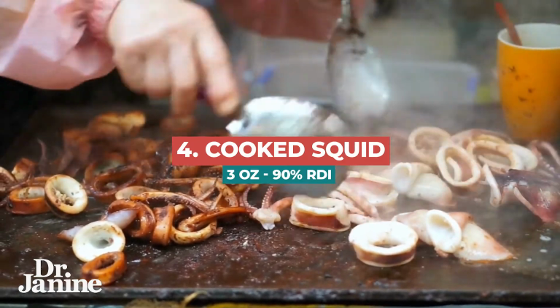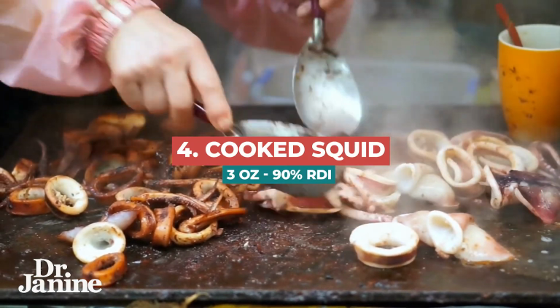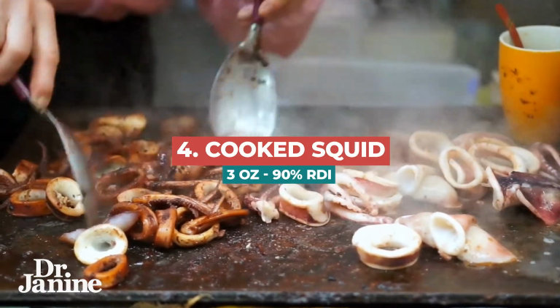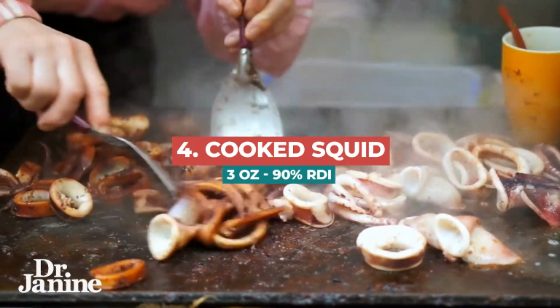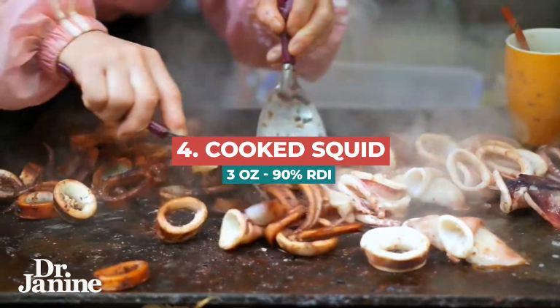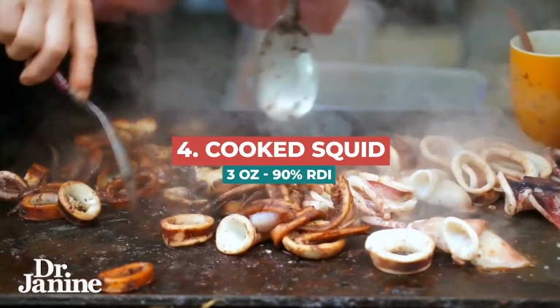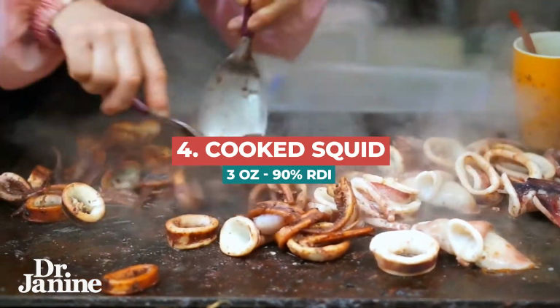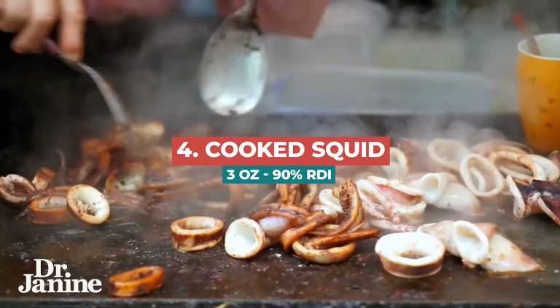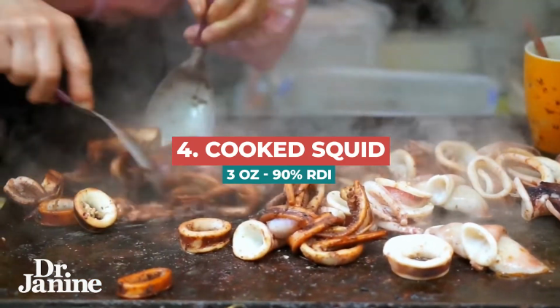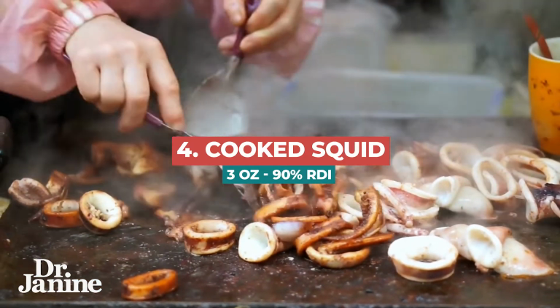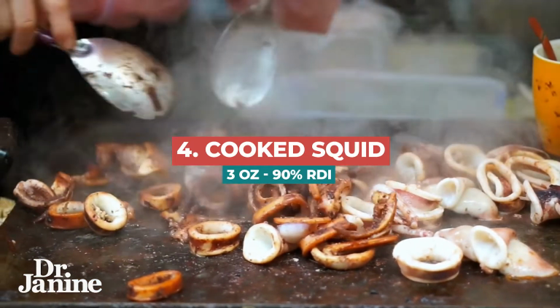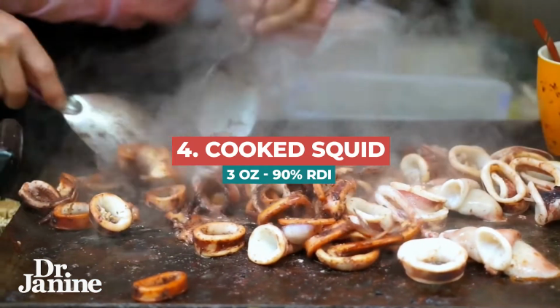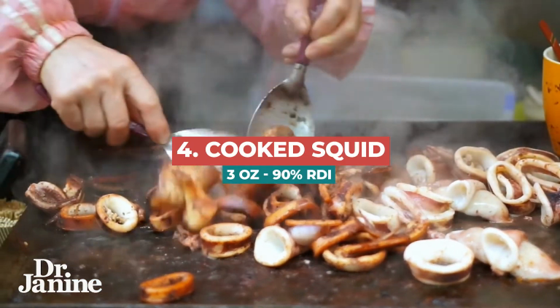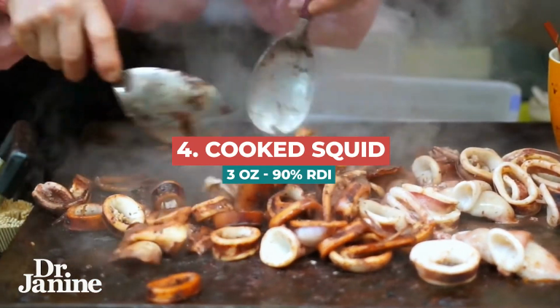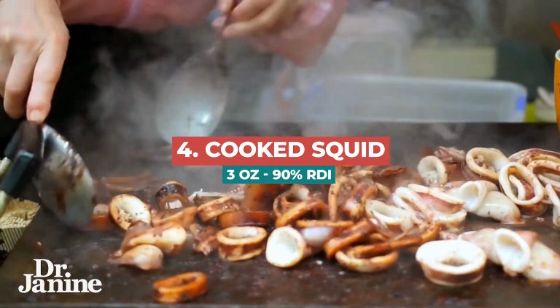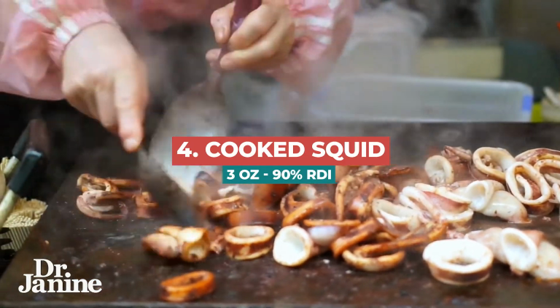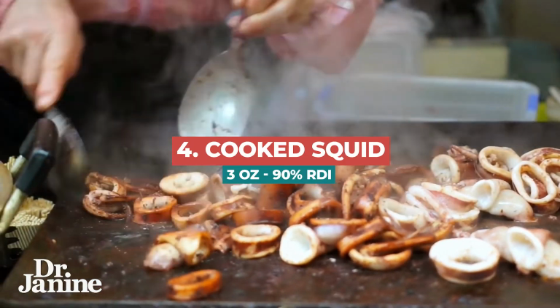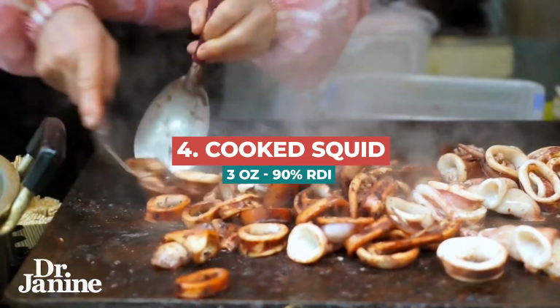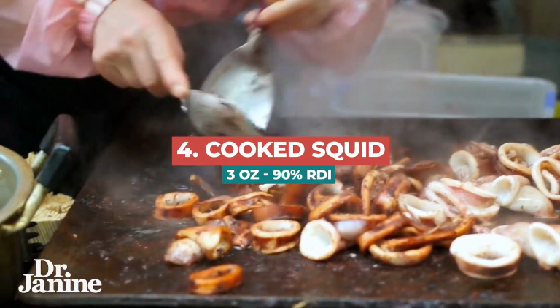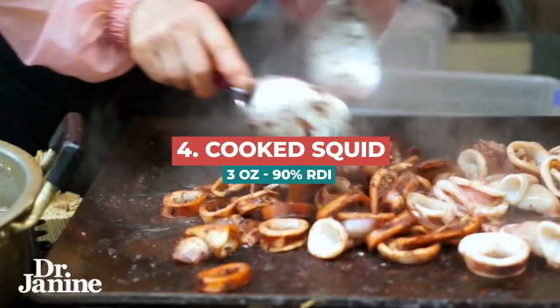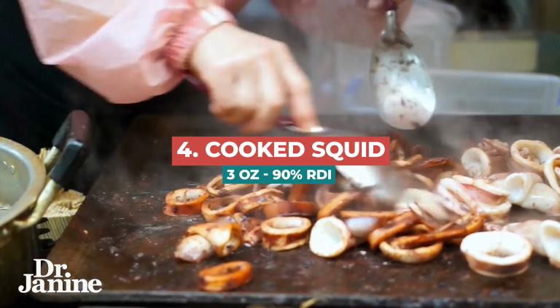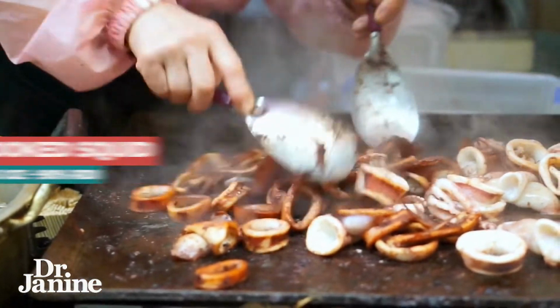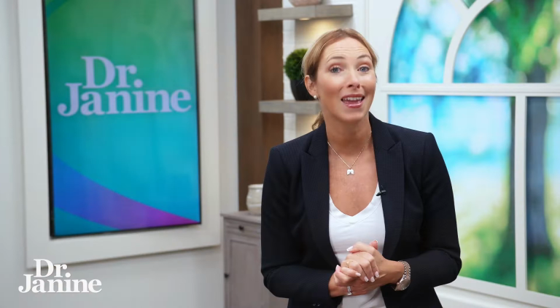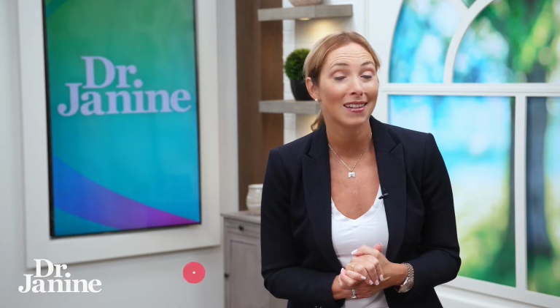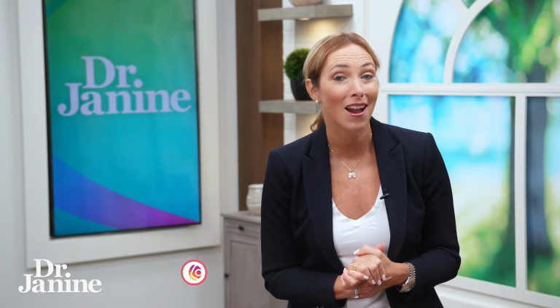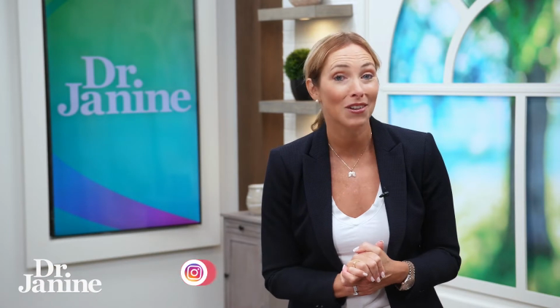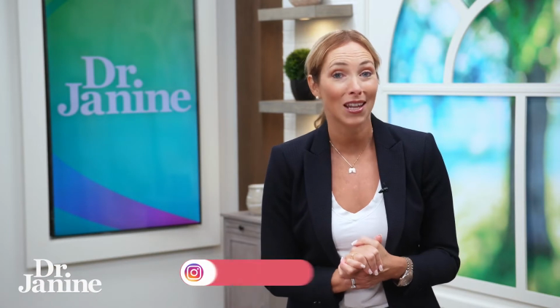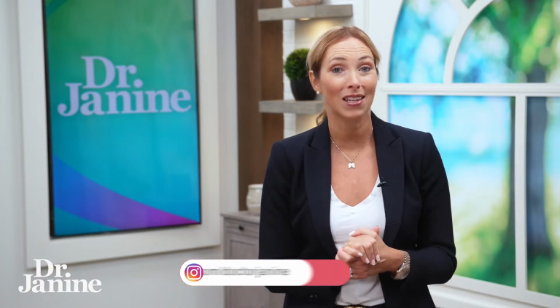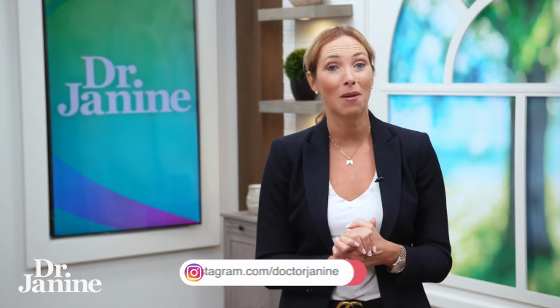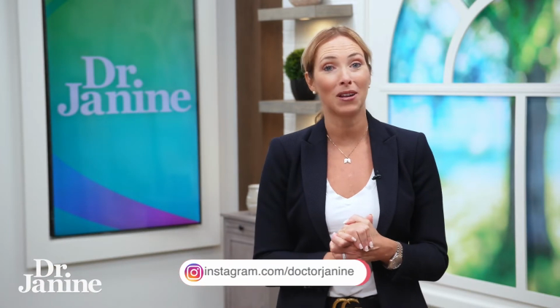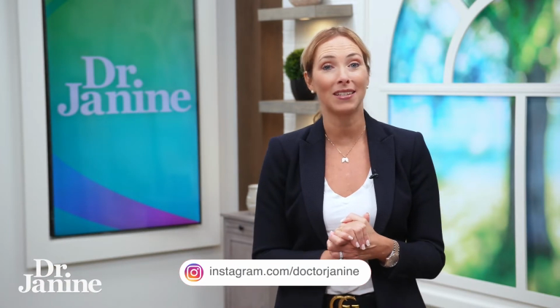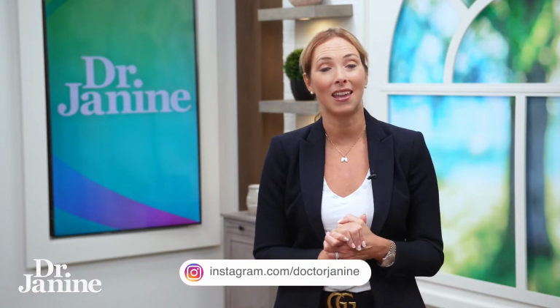Number four is cooked squid. If you love your calamari like I do, three ounces of squid gives you 90% of your daily copper intake.